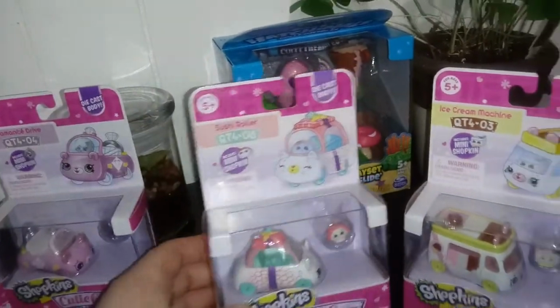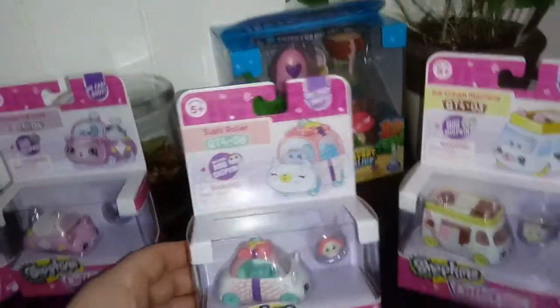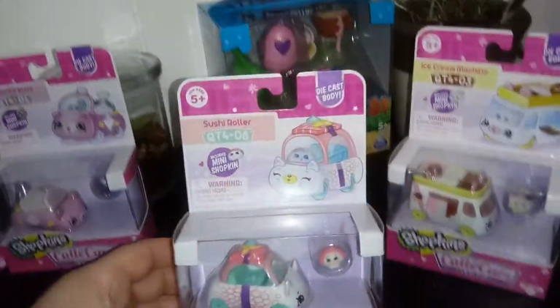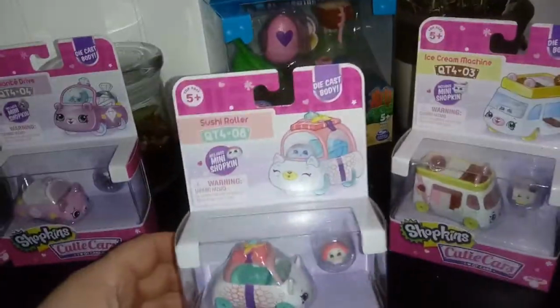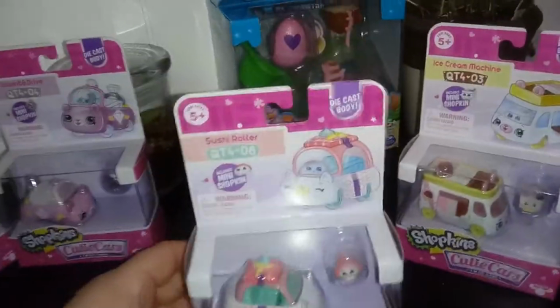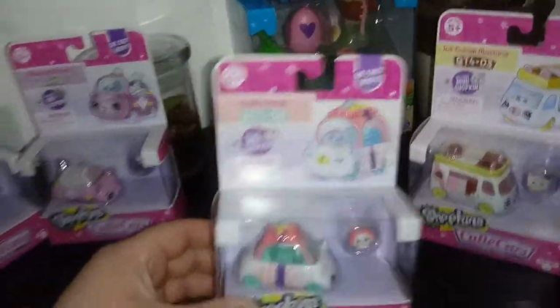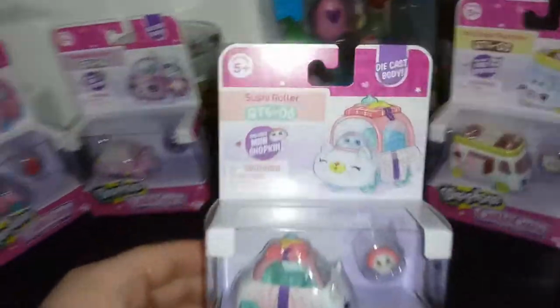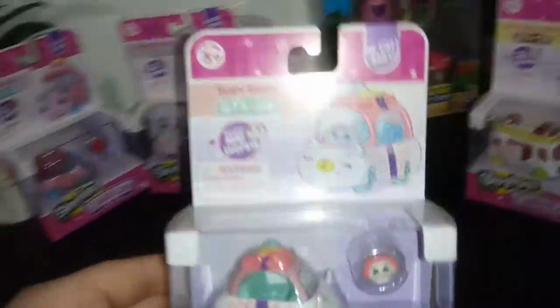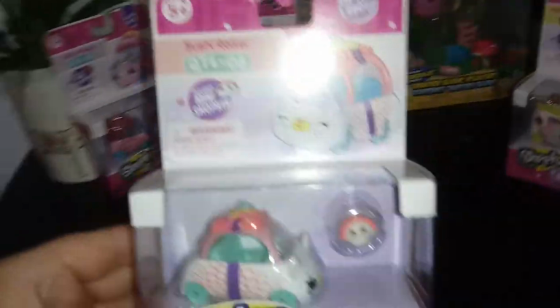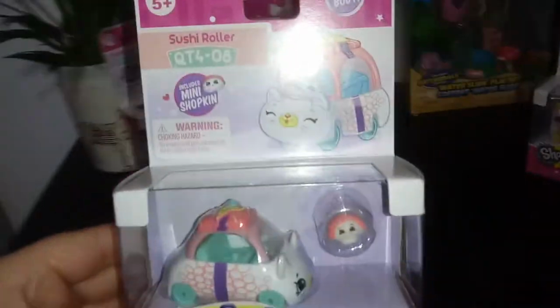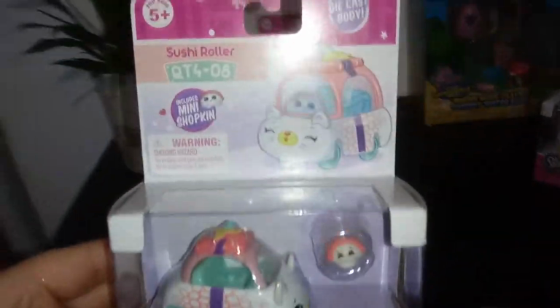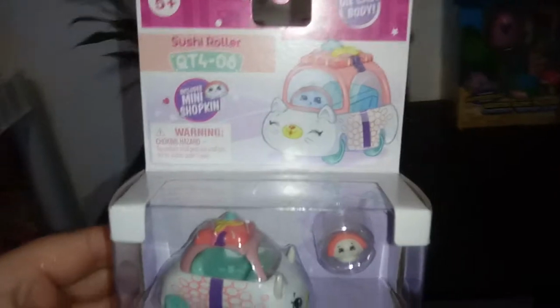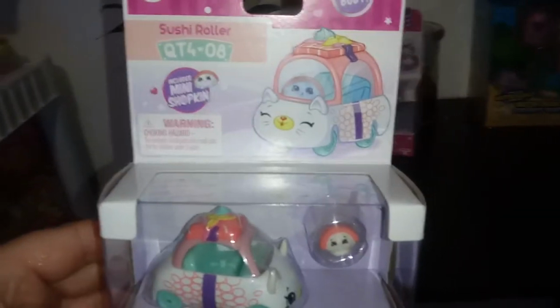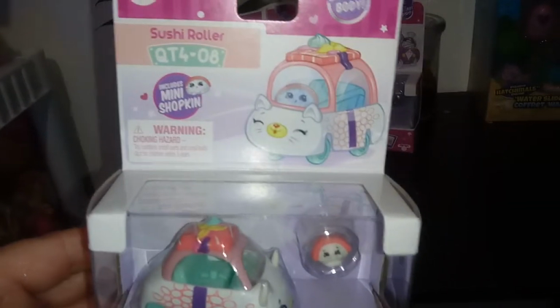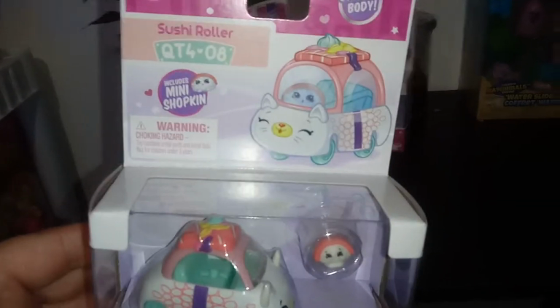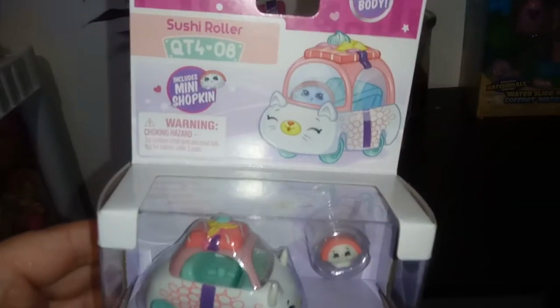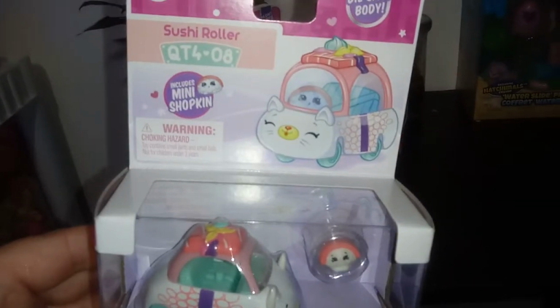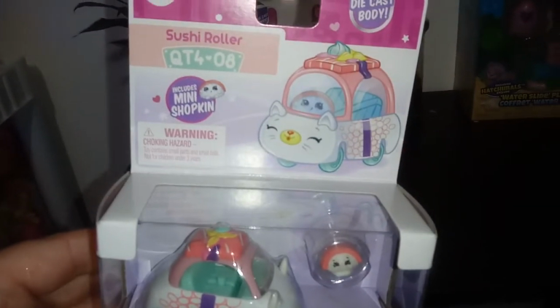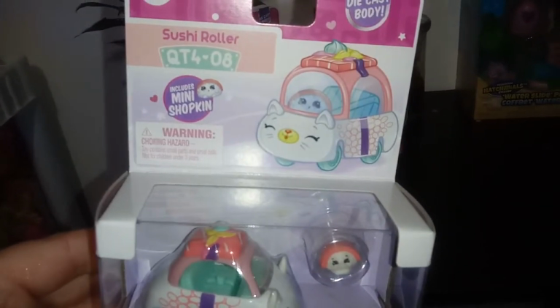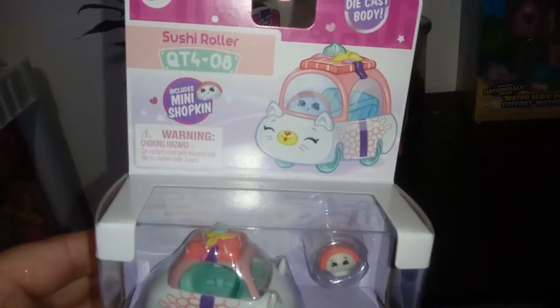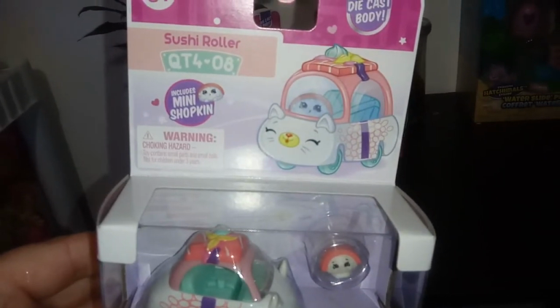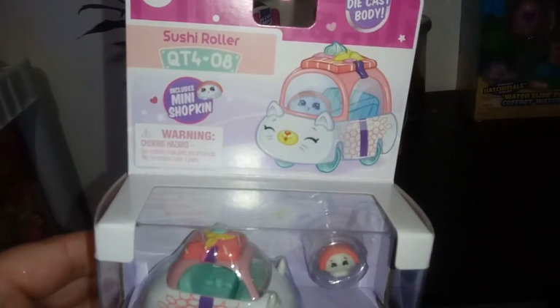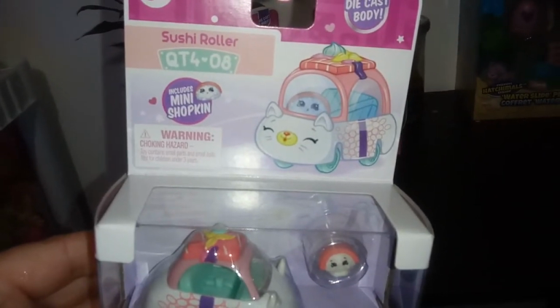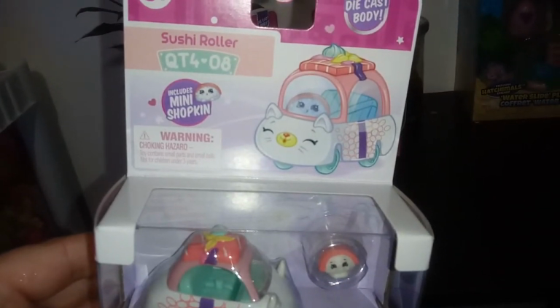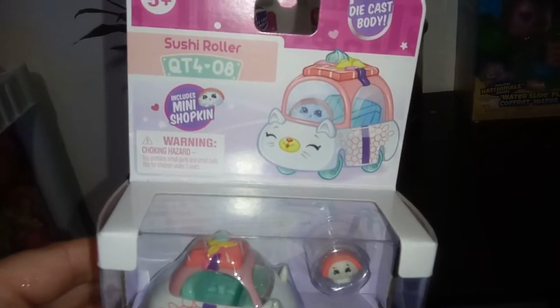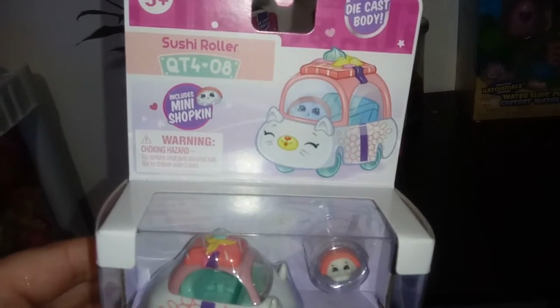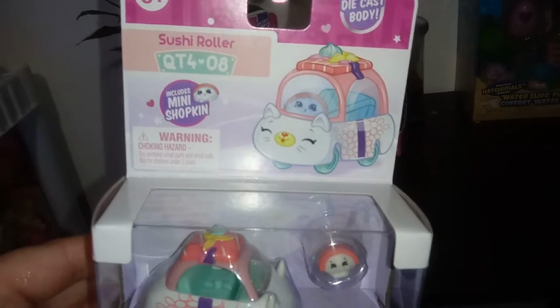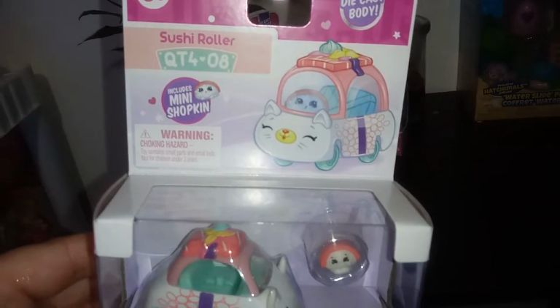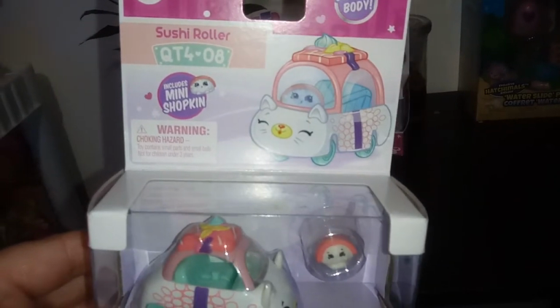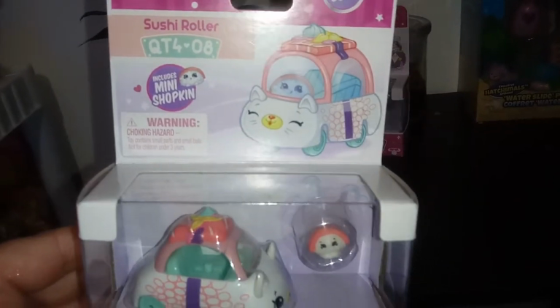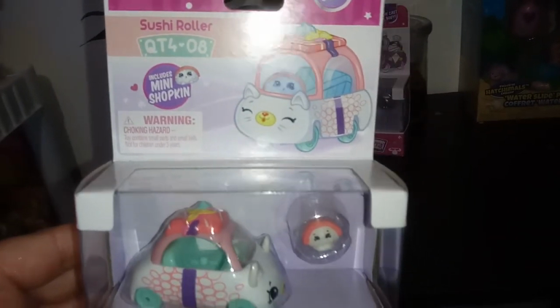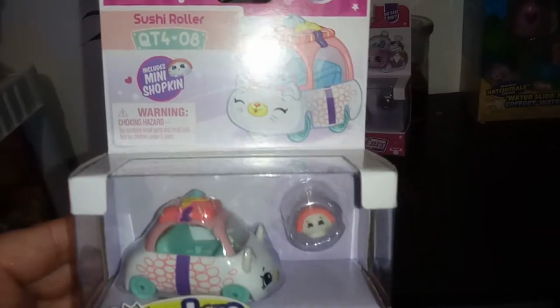We're starting off this video with this new one called Sushi Roller. This is car number eight.